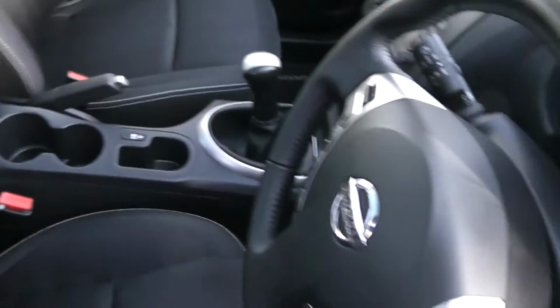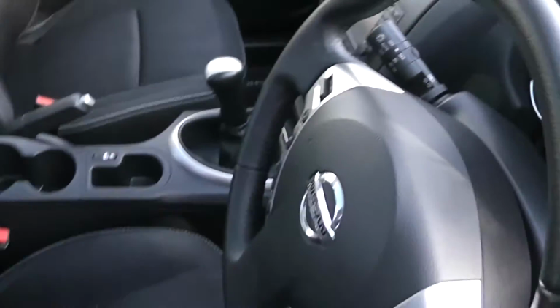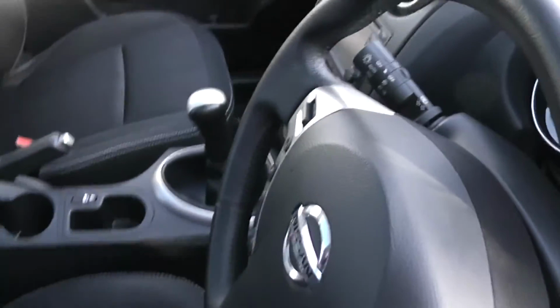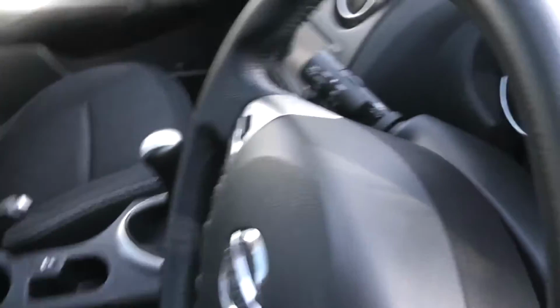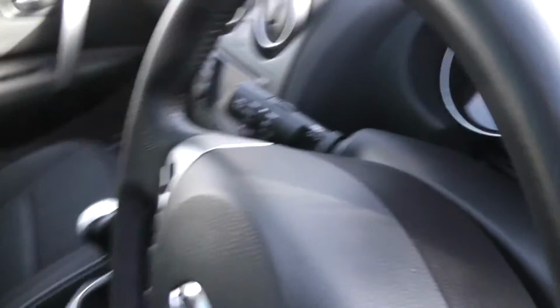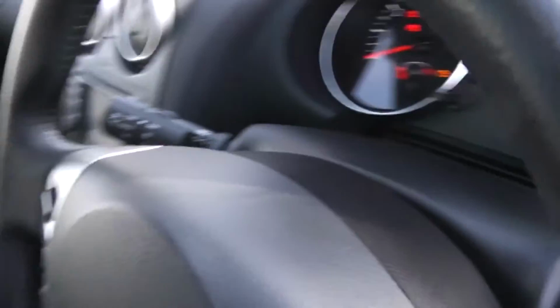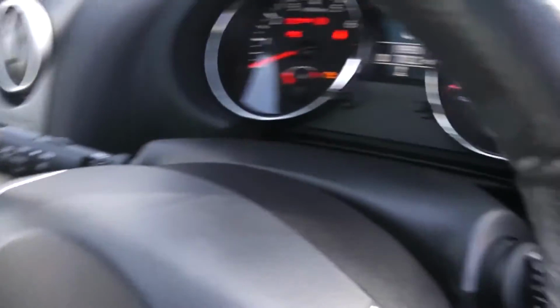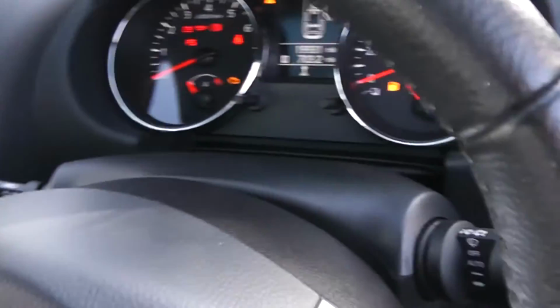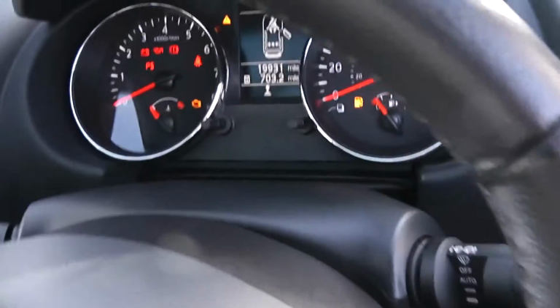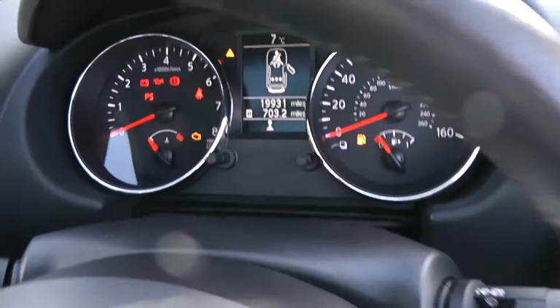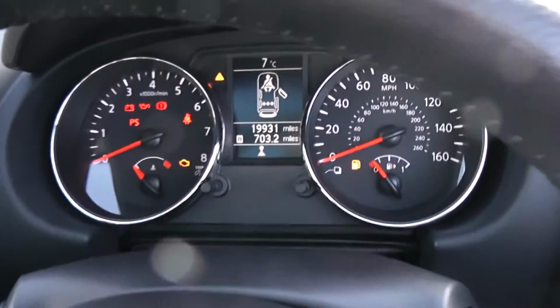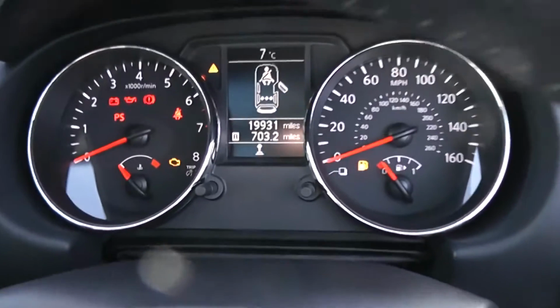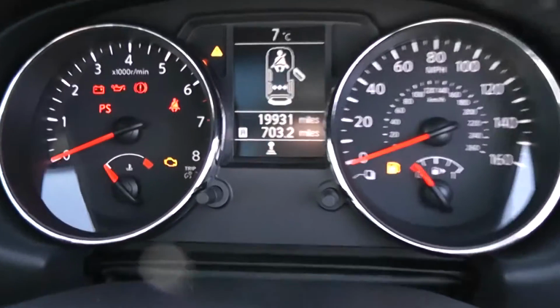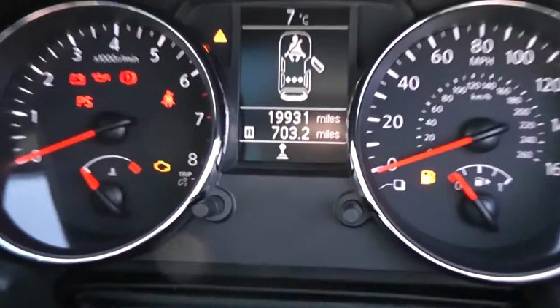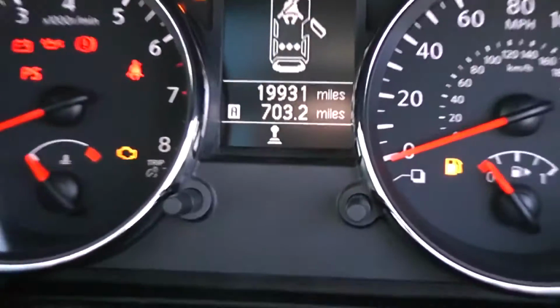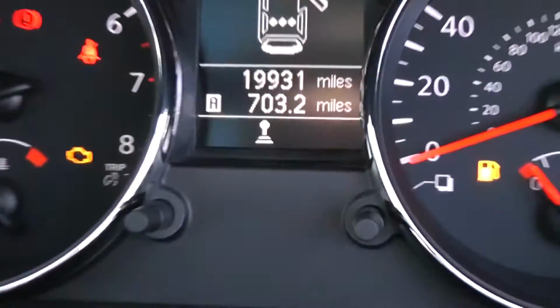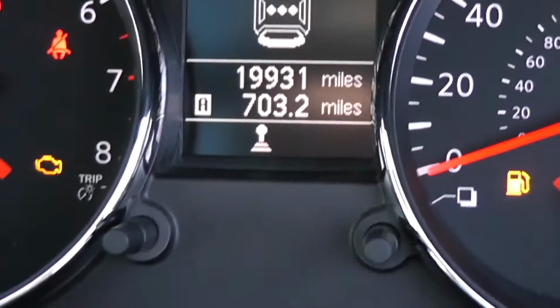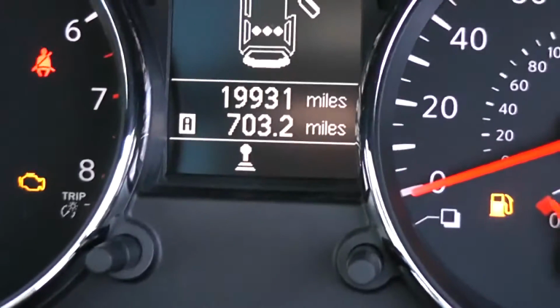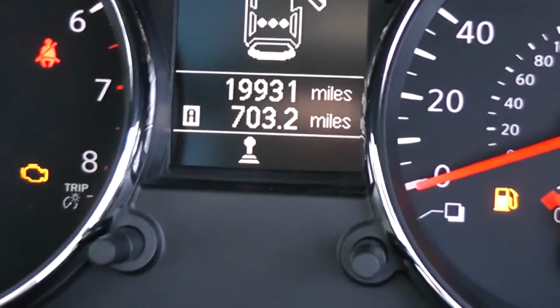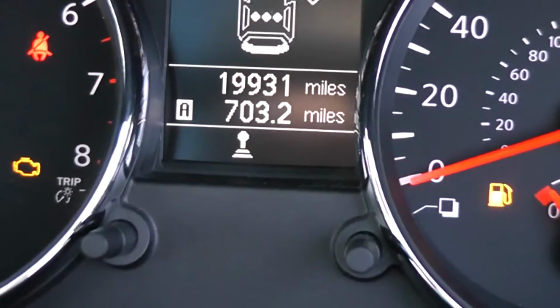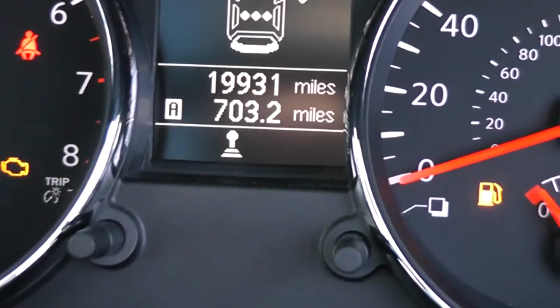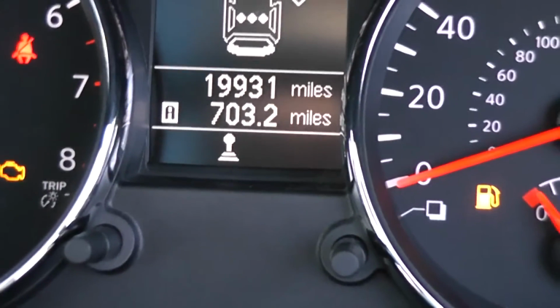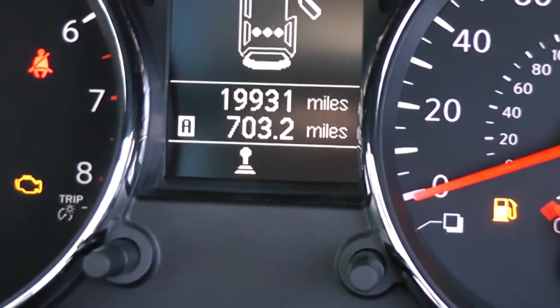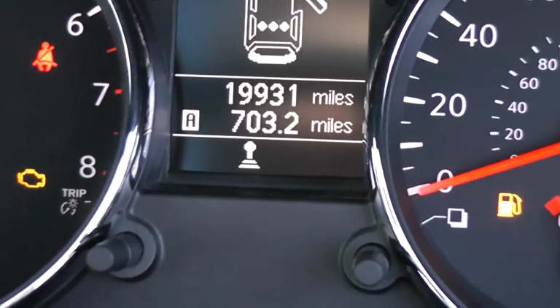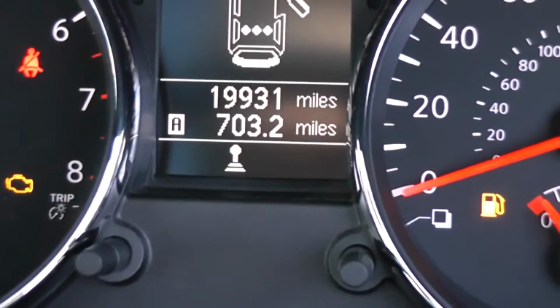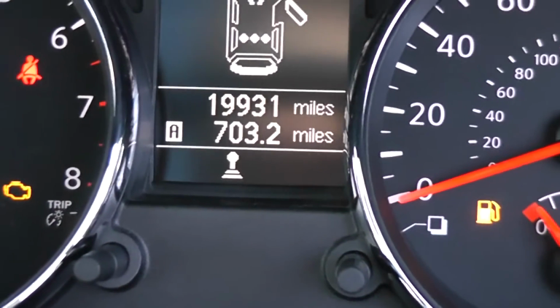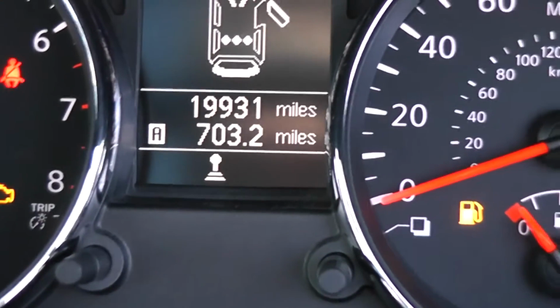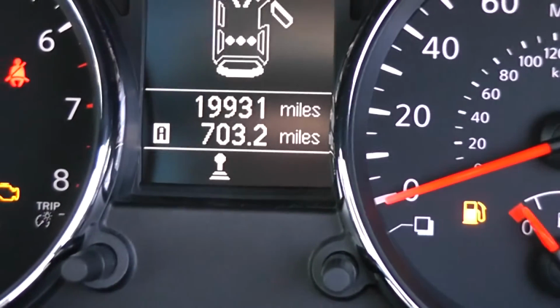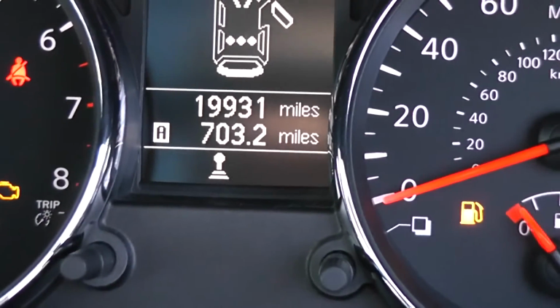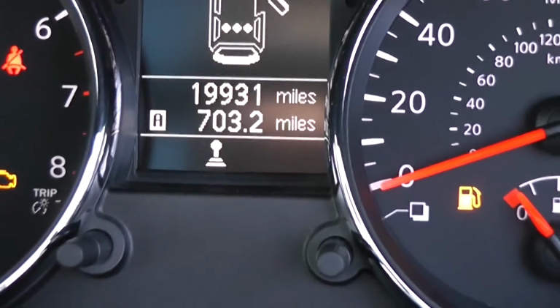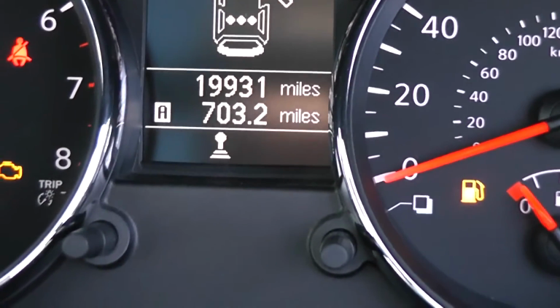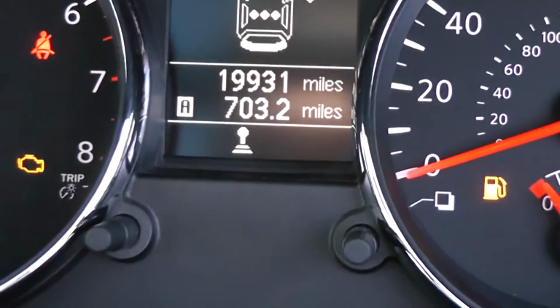Take a look at the current mileage — it's 19,931 miles.